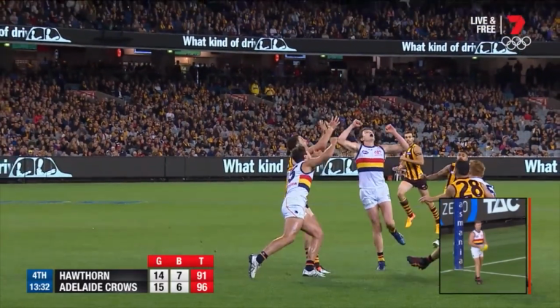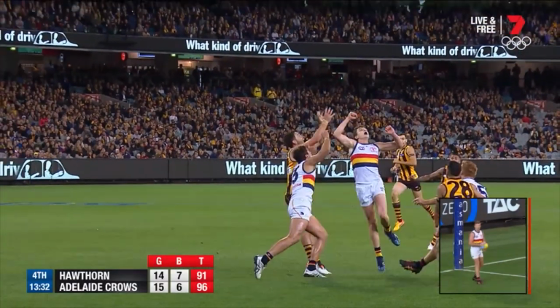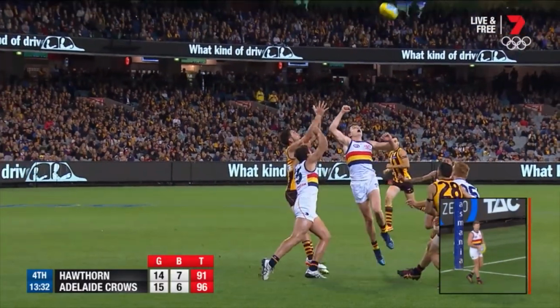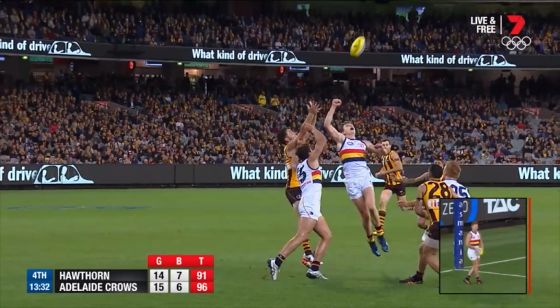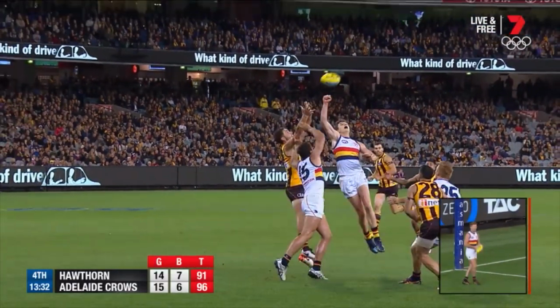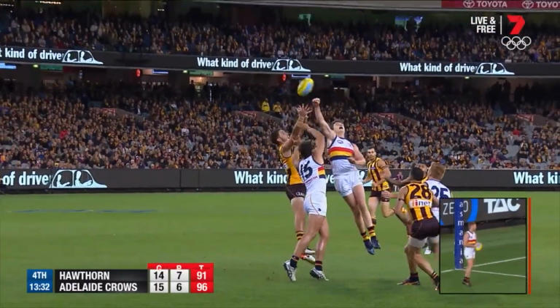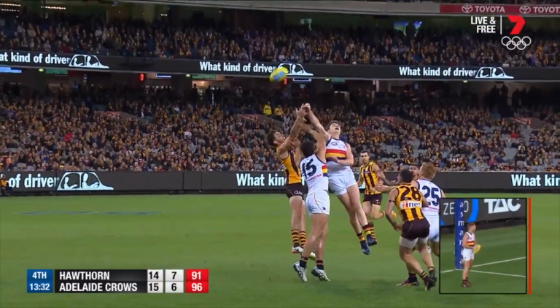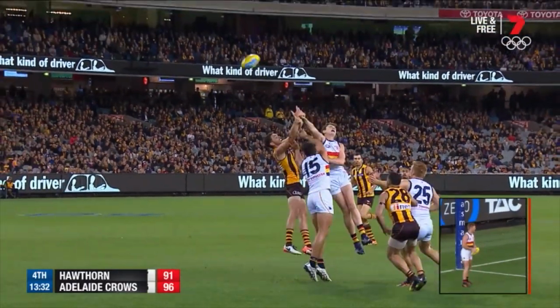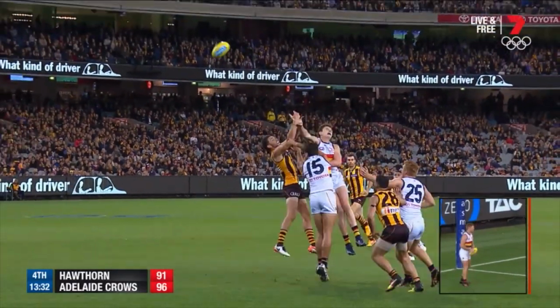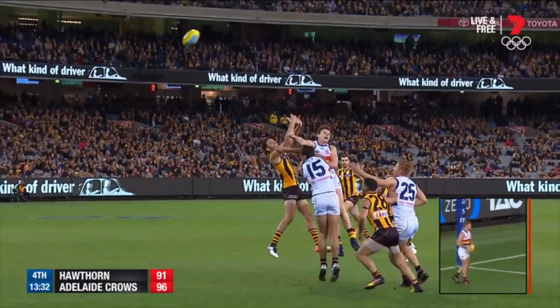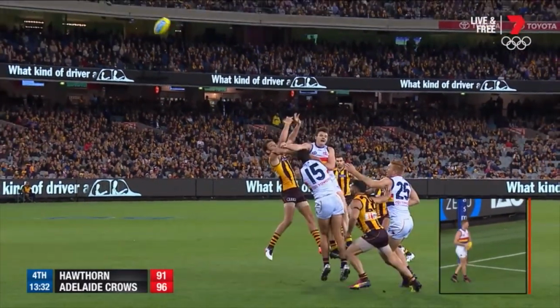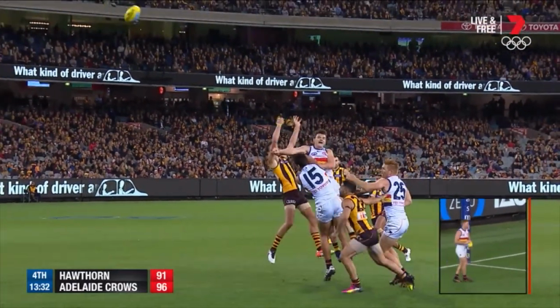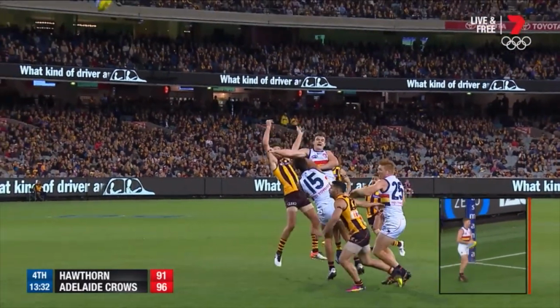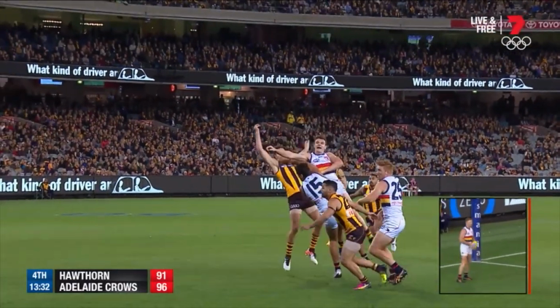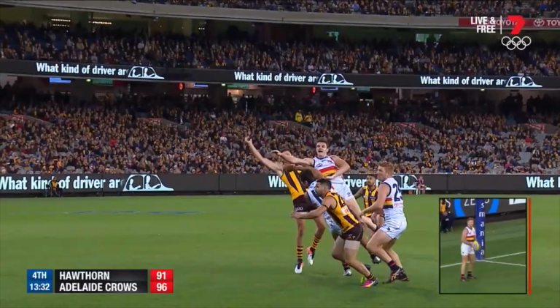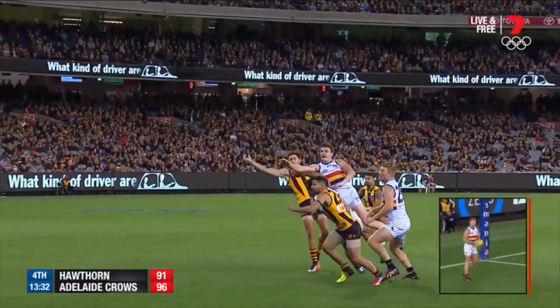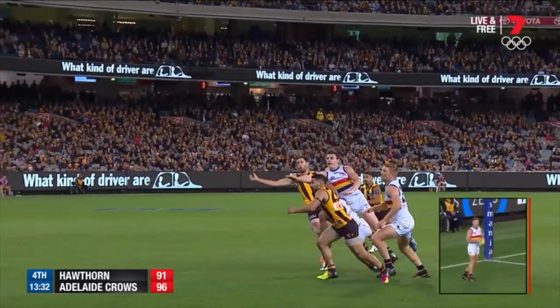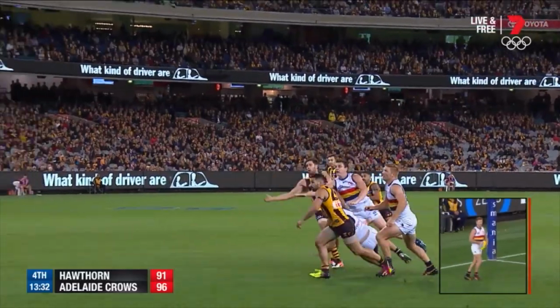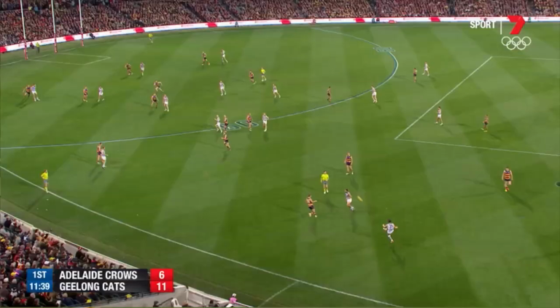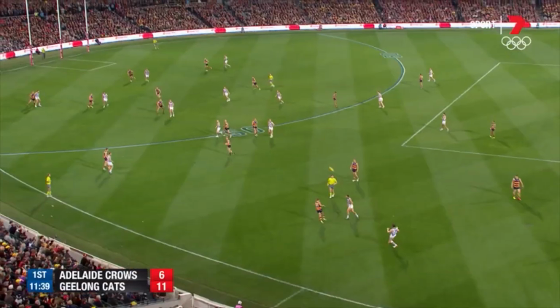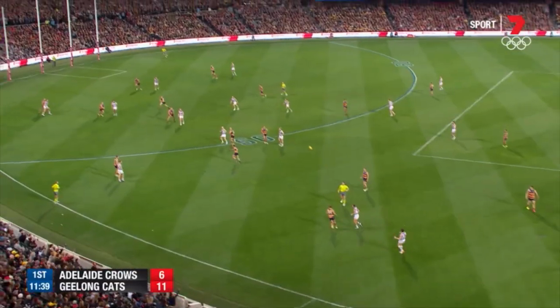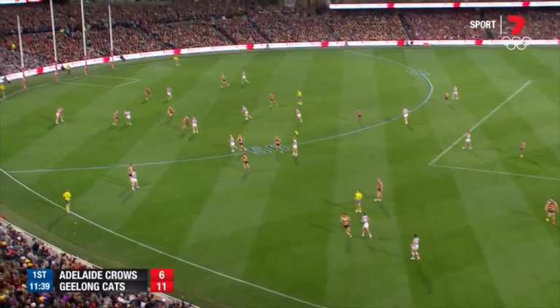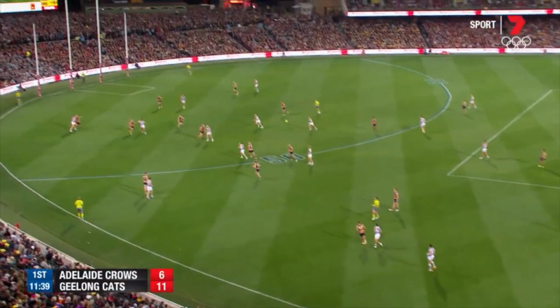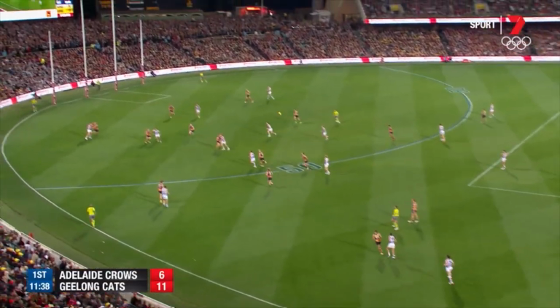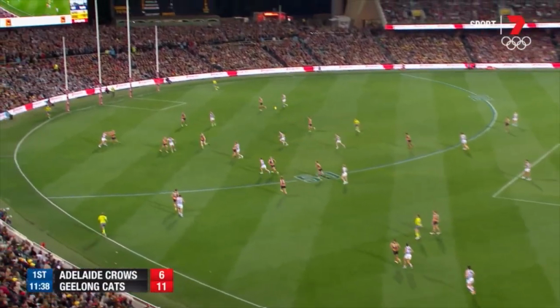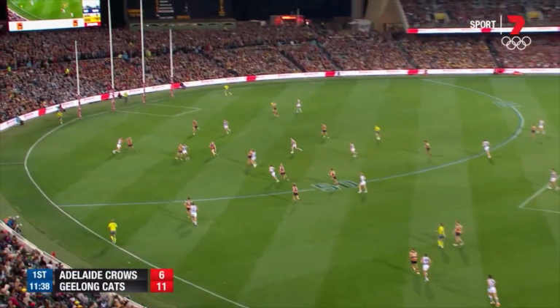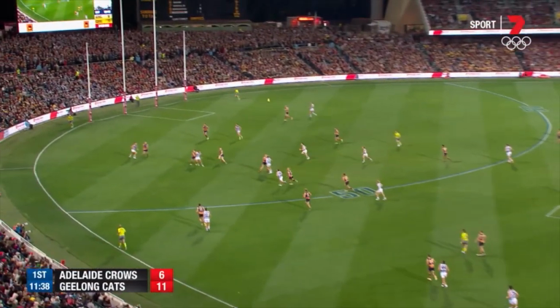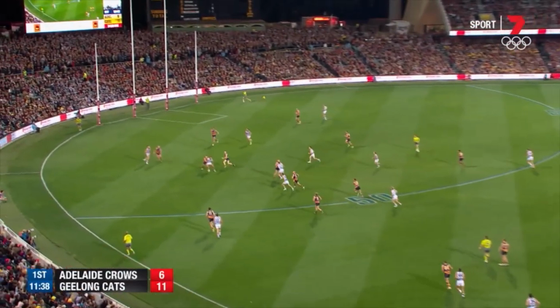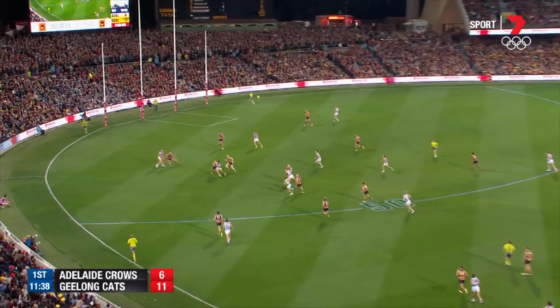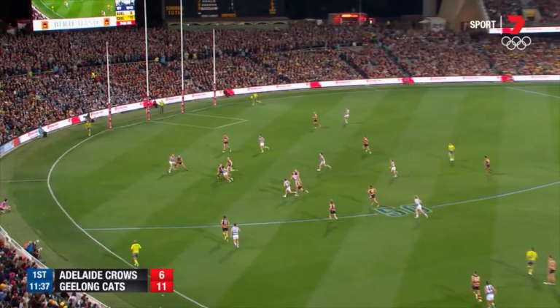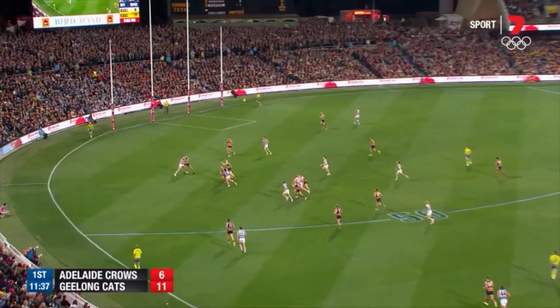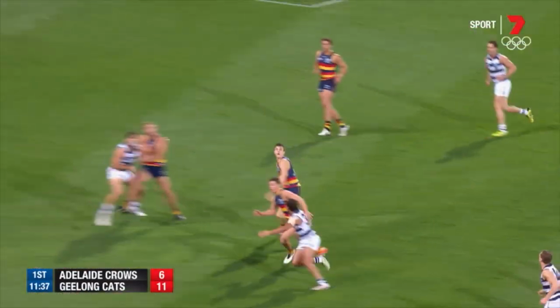Gunston — oh, well done, coming across Lever. Dangerfield inside the forward 50,